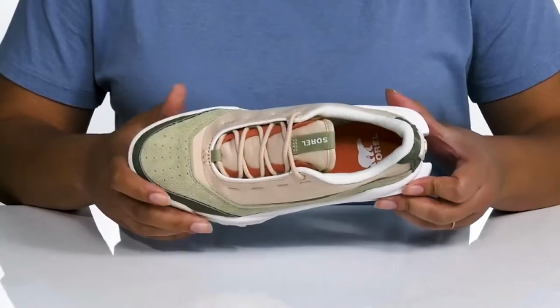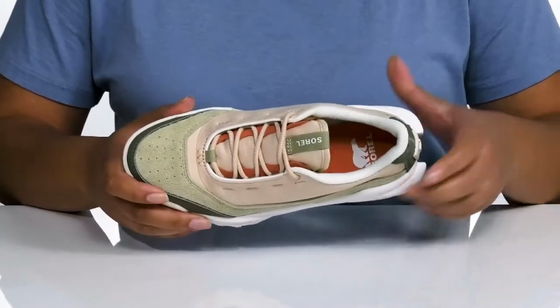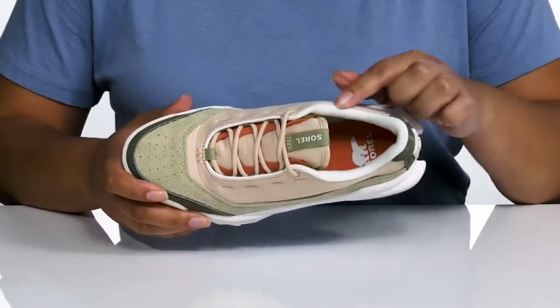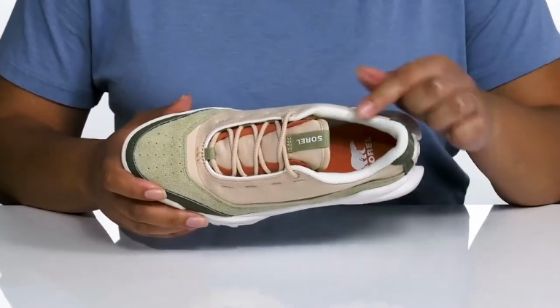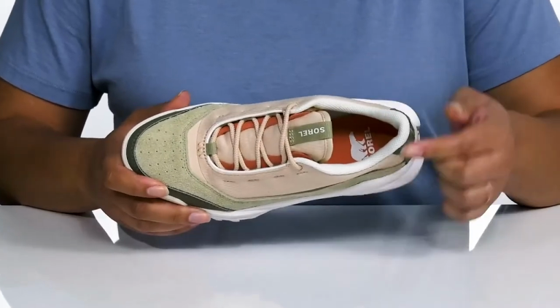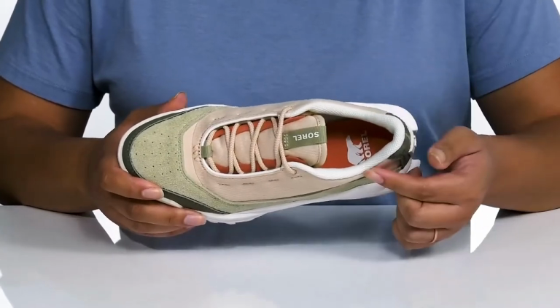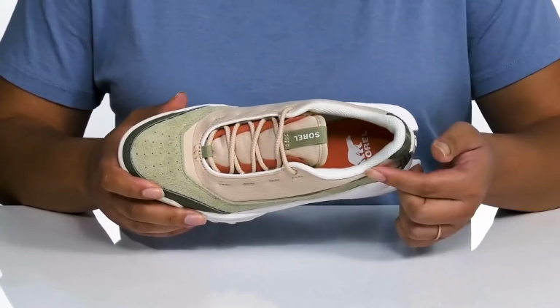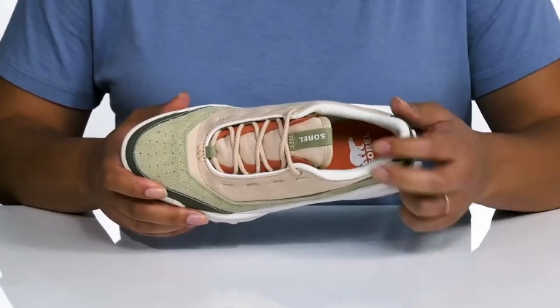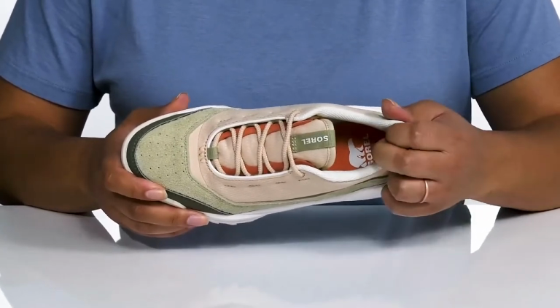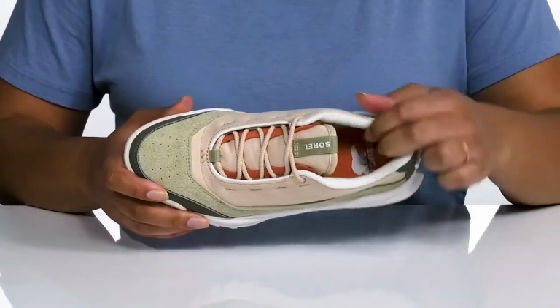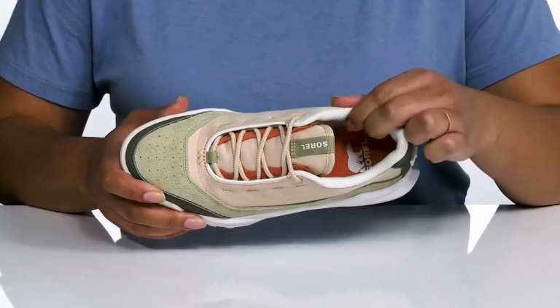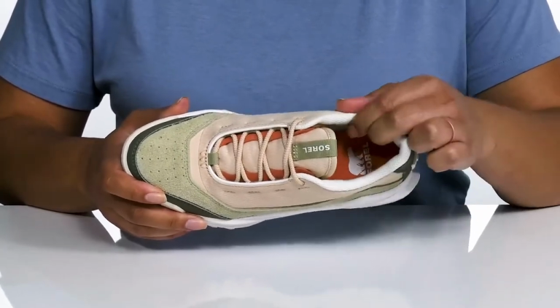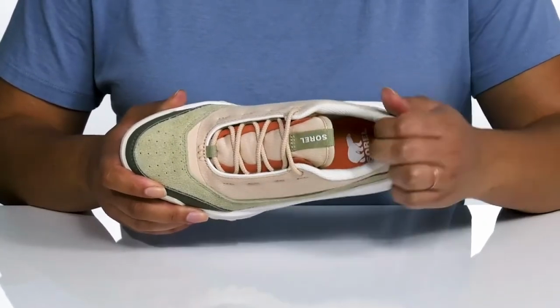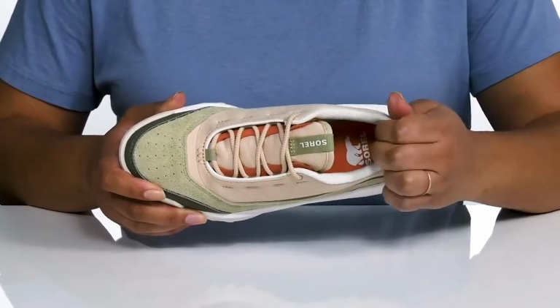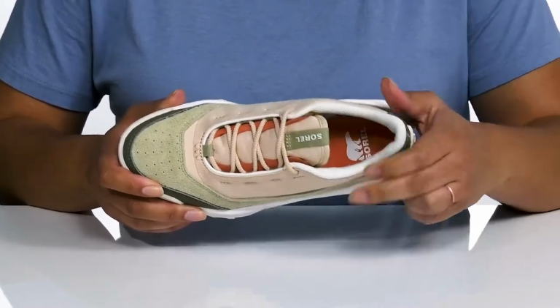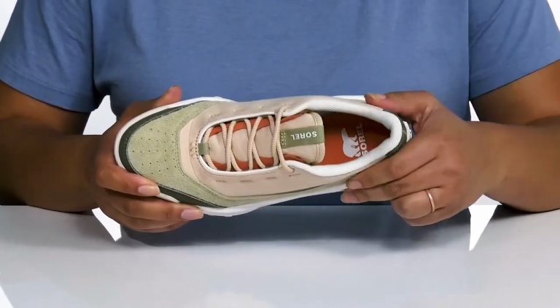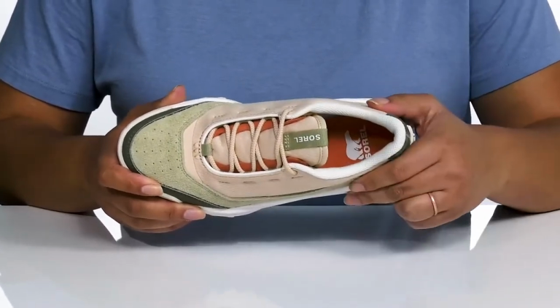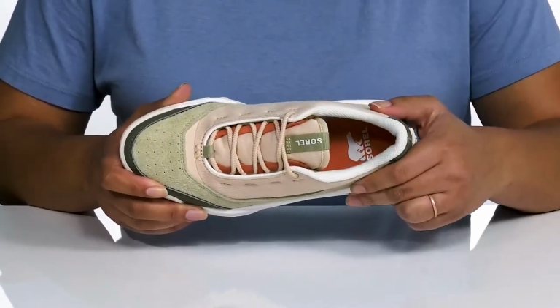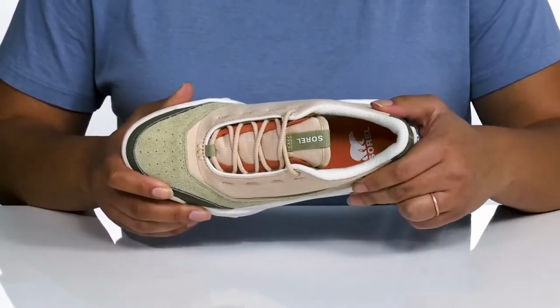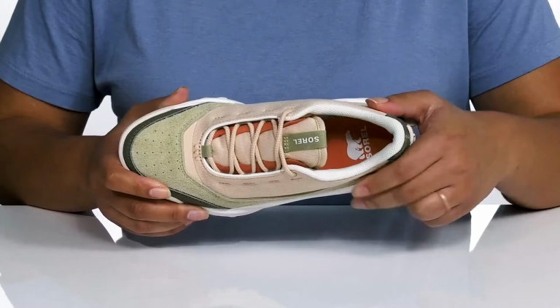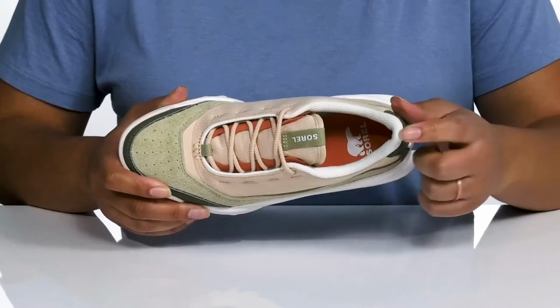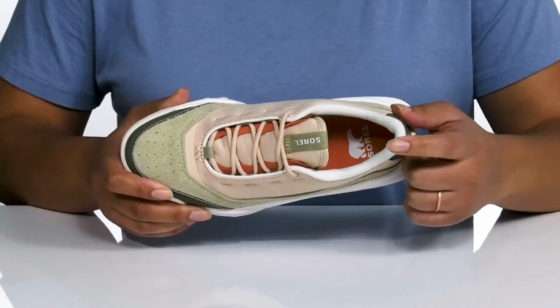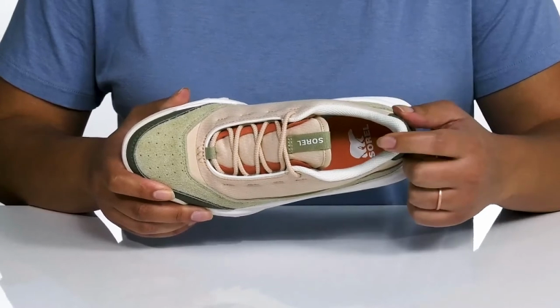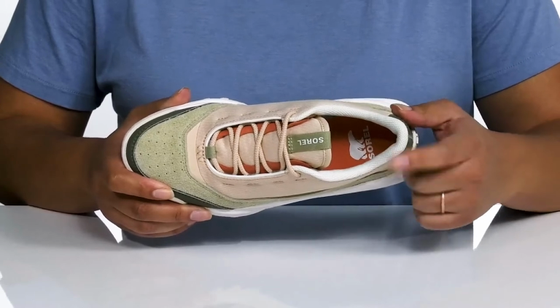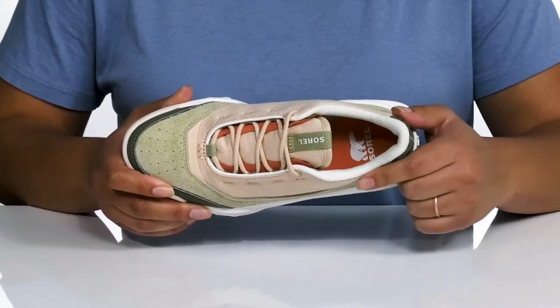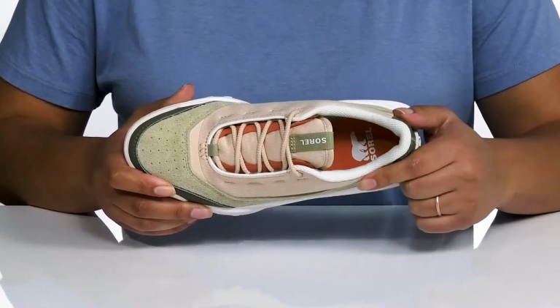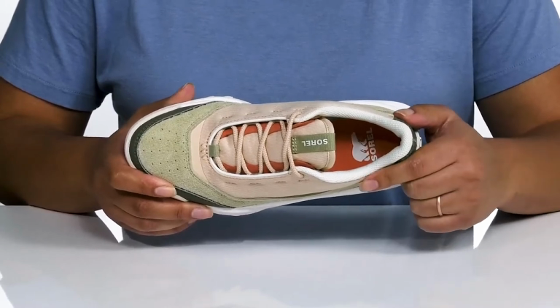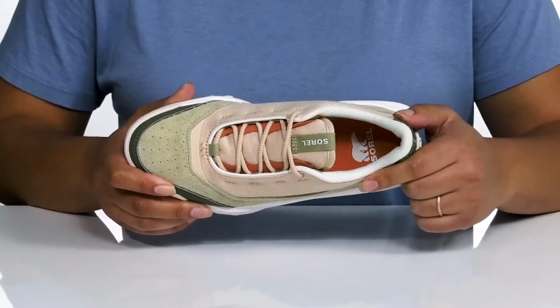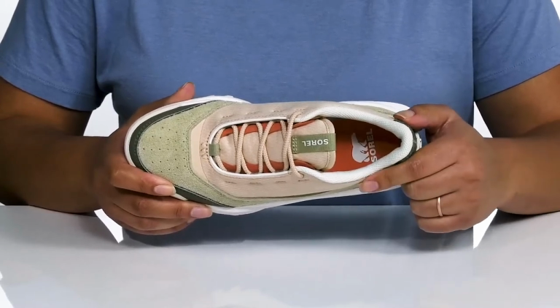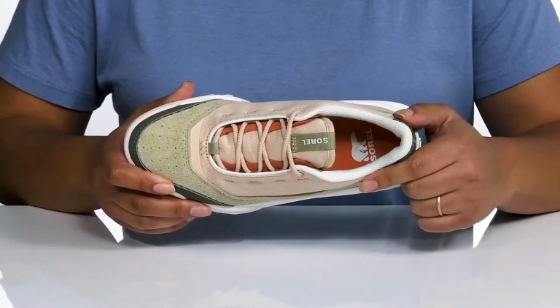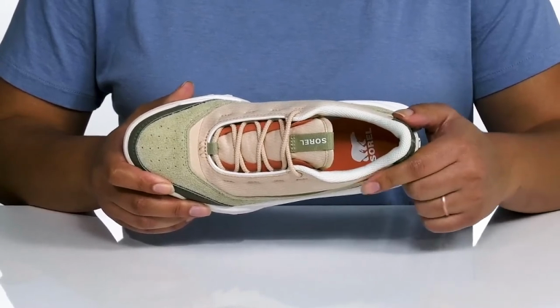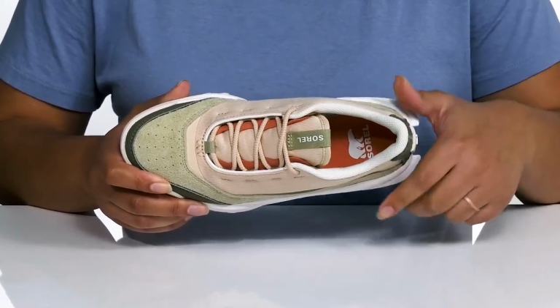Inside, there is a textile lining with some cushioning around the collar to give your ankle support and a cushioned footbed to keep you comfortable all day.